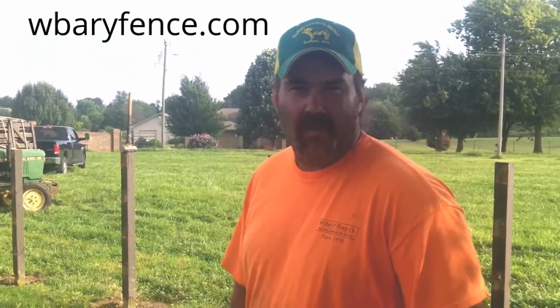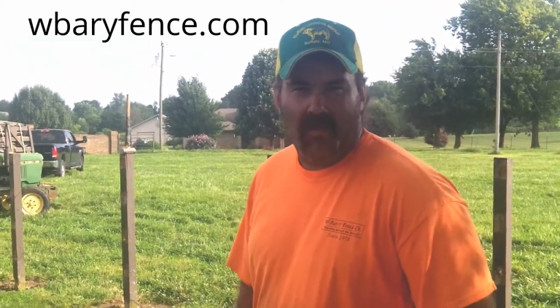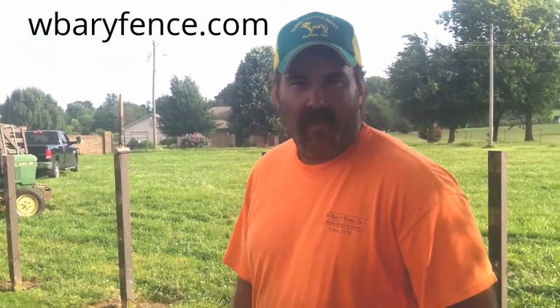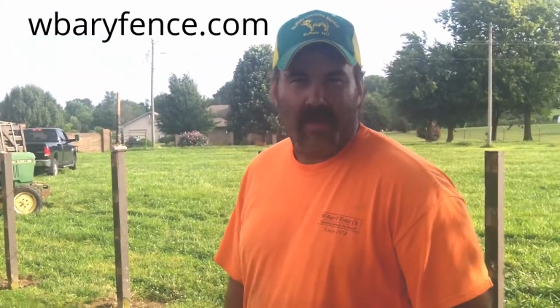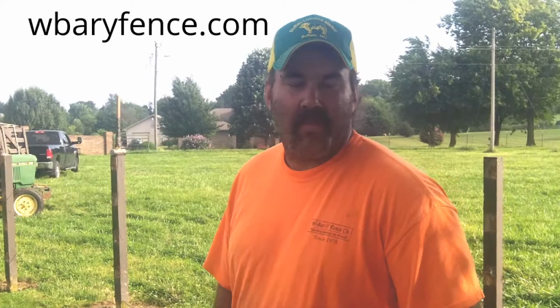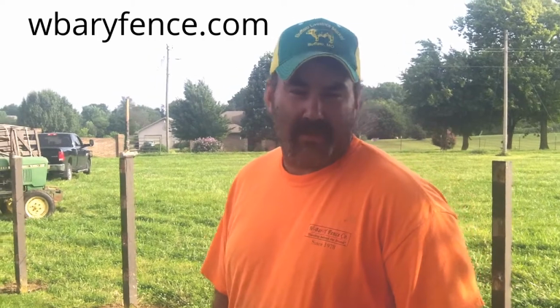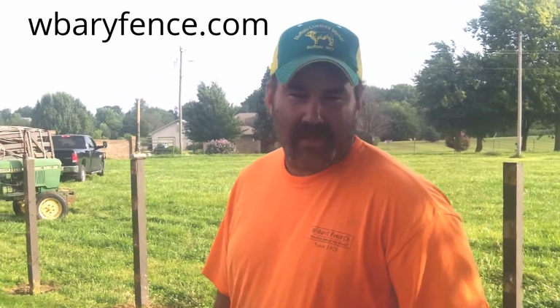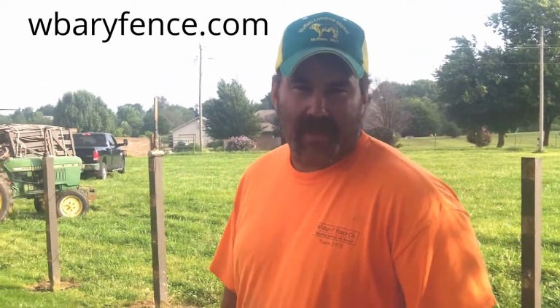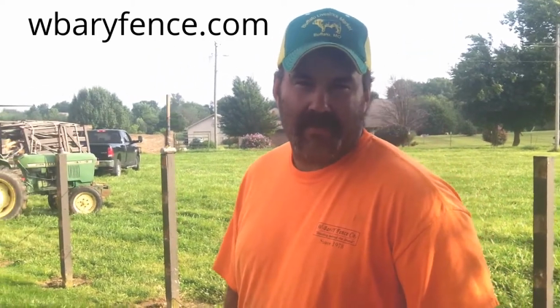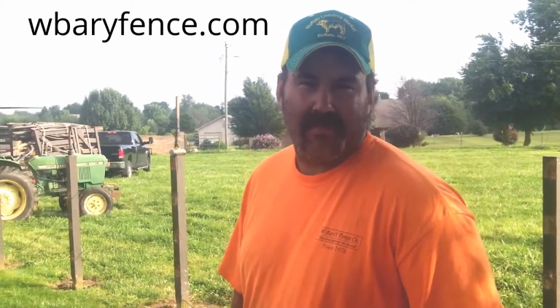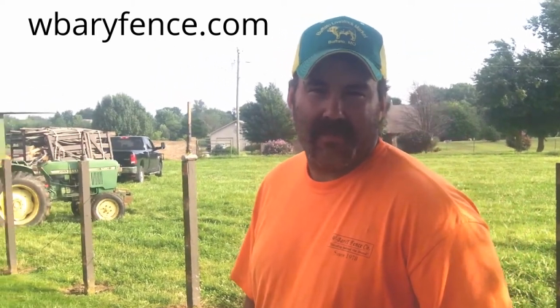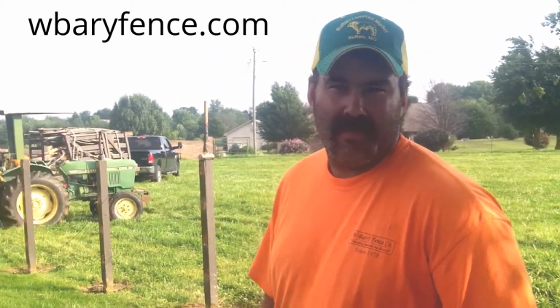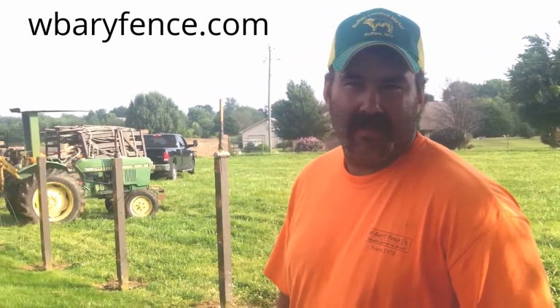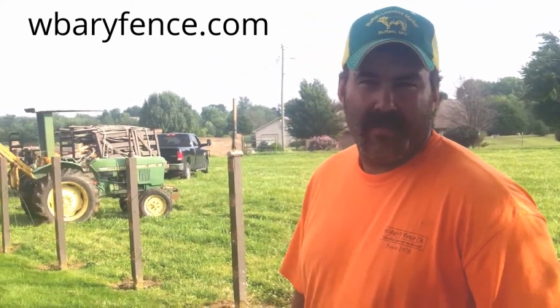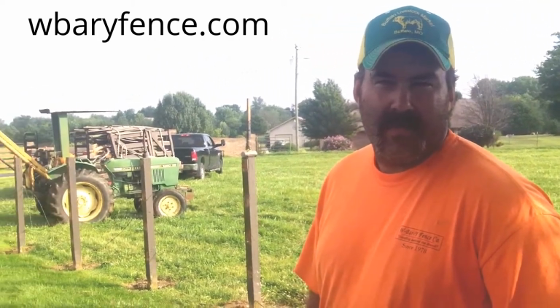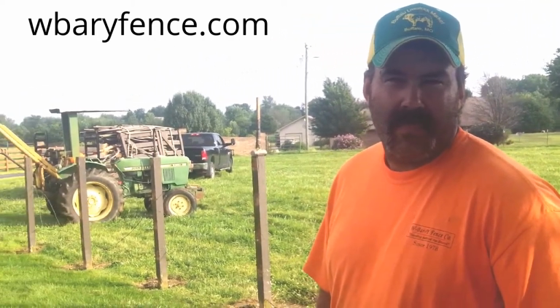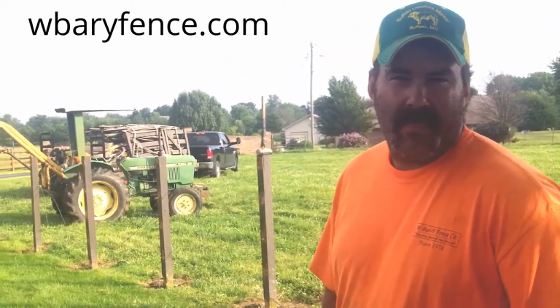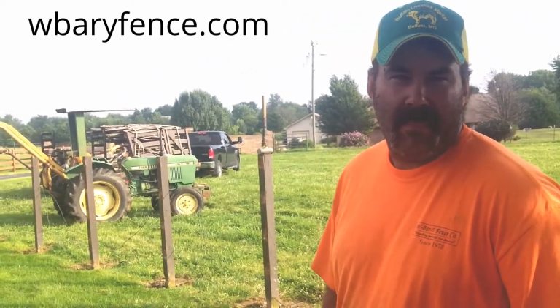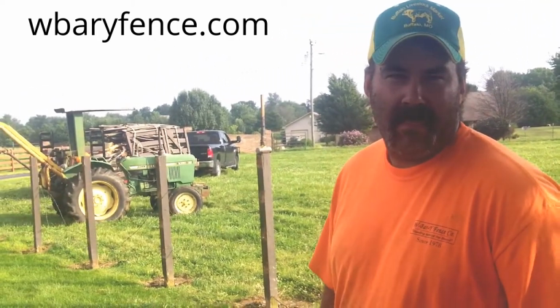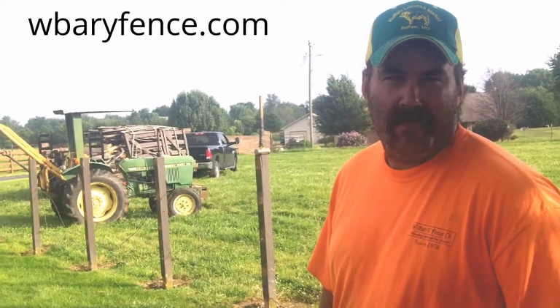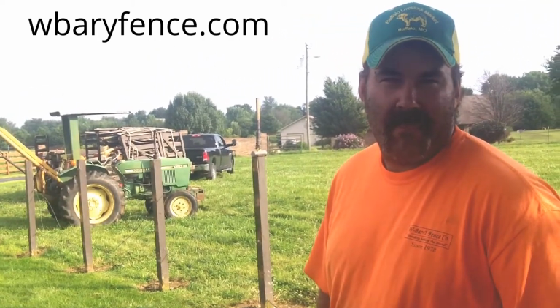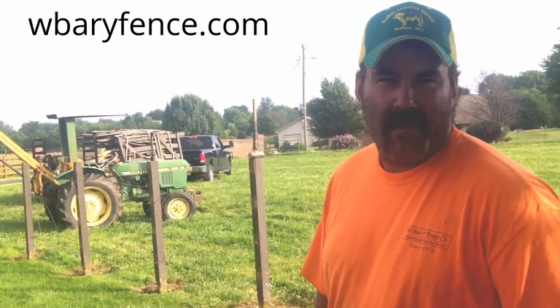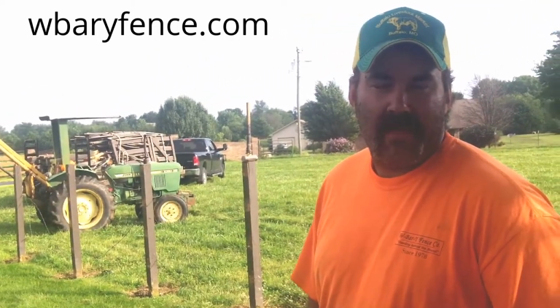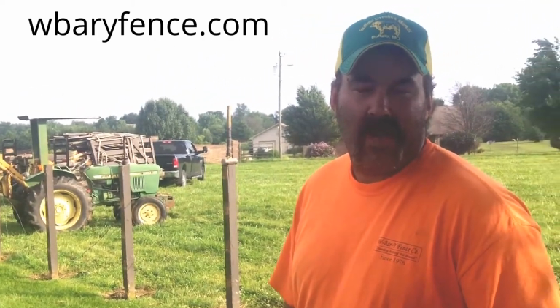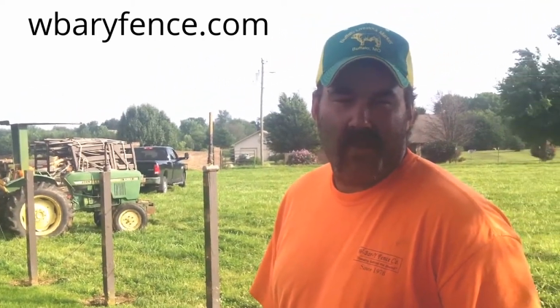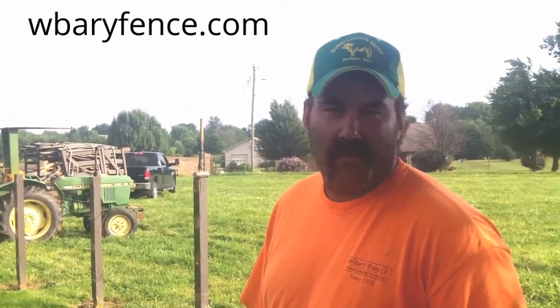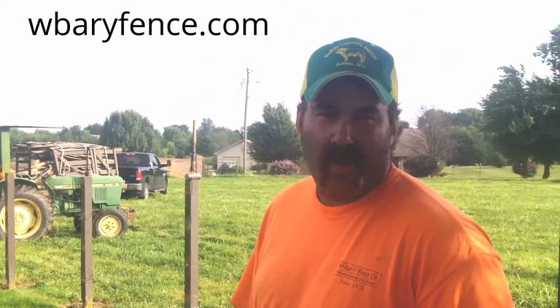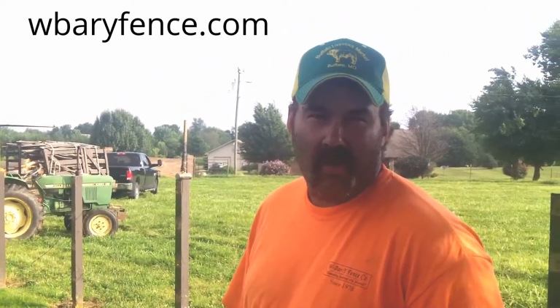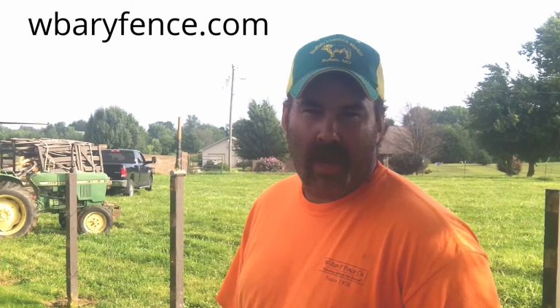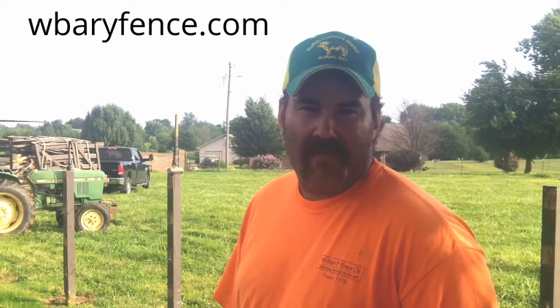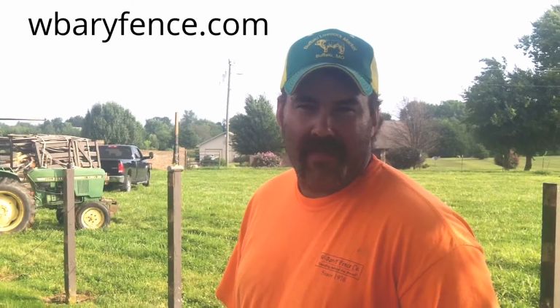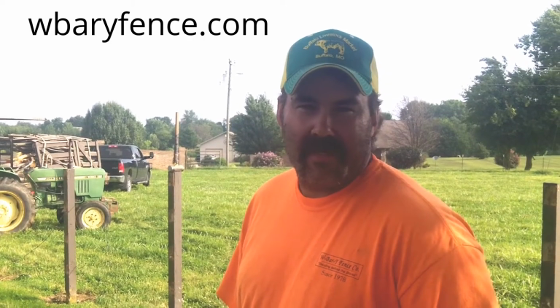And y'all located here? Brighton, Missouri. Brighton, Missouri. And your name again? W-Bar Y Fence.